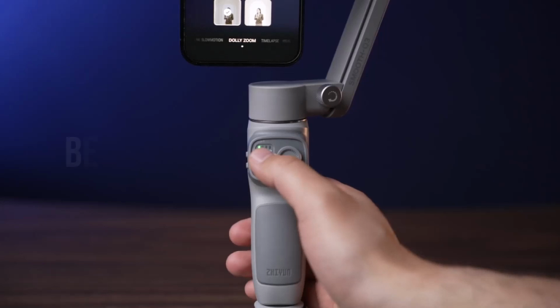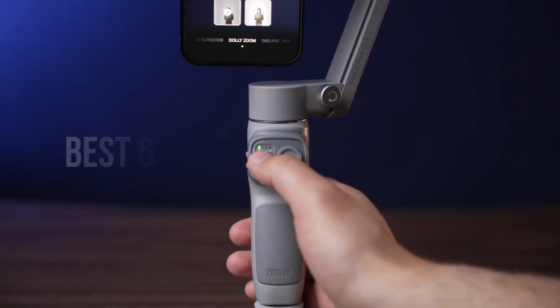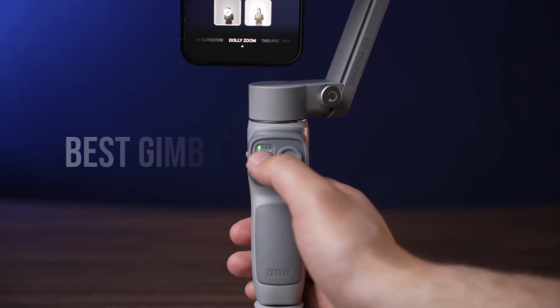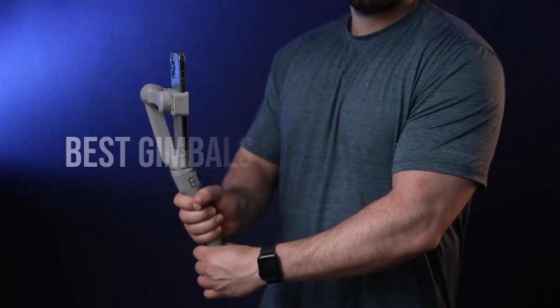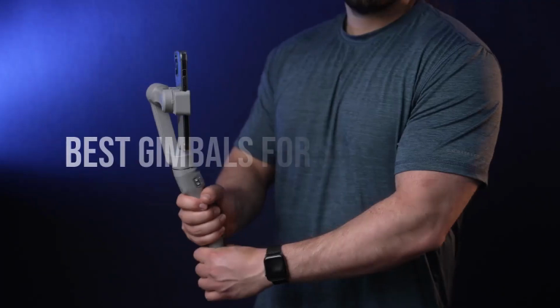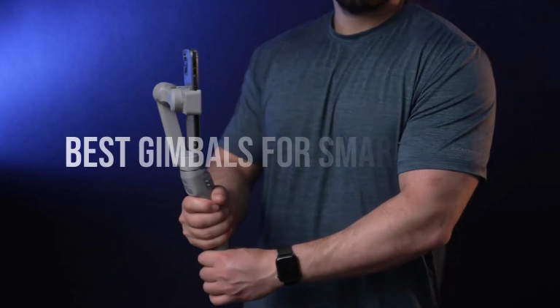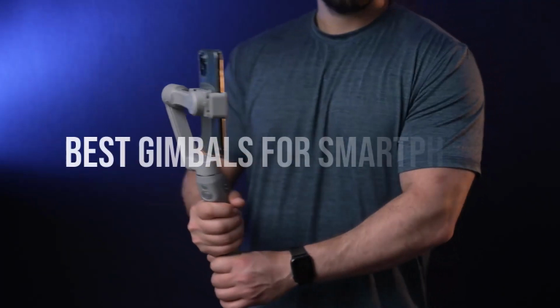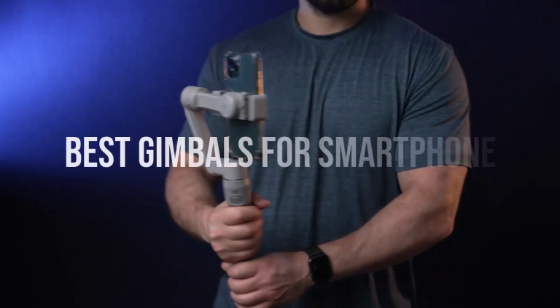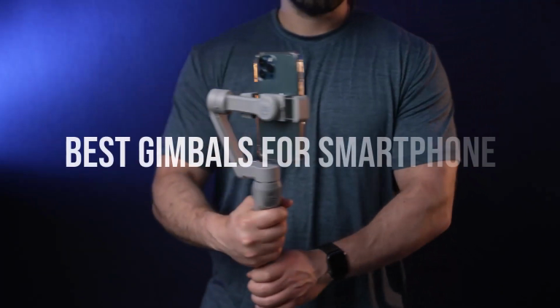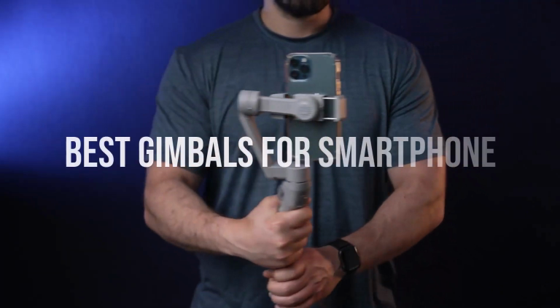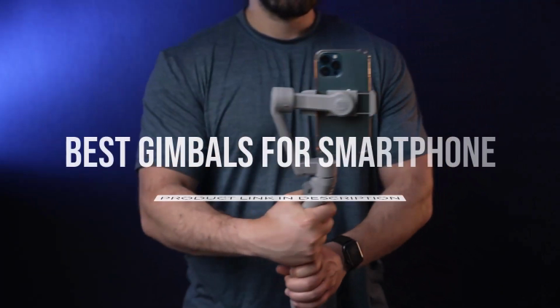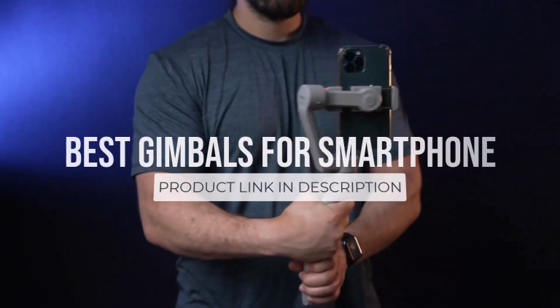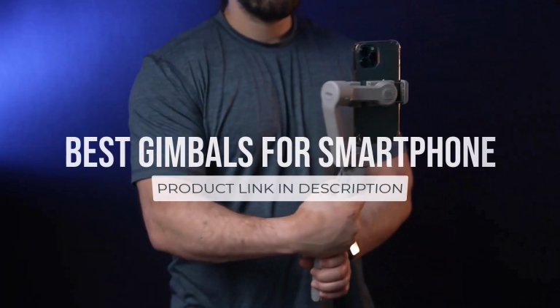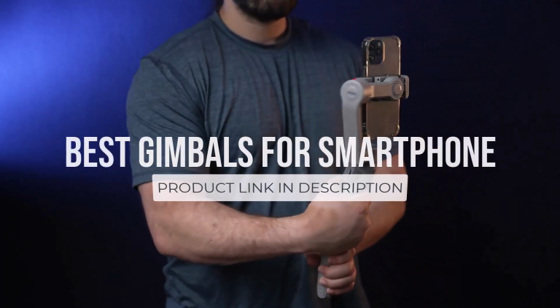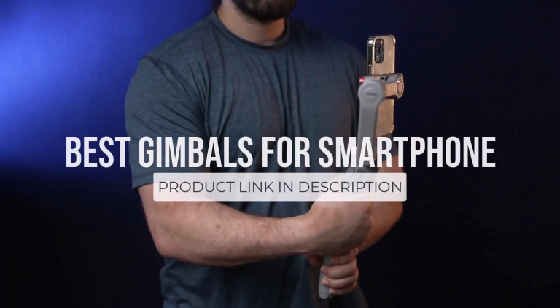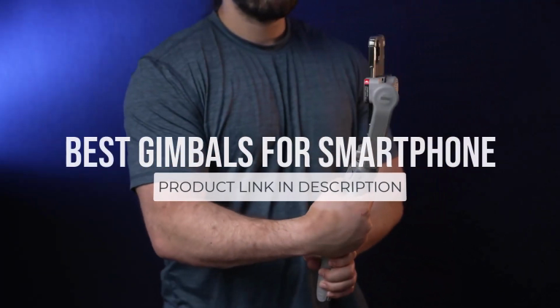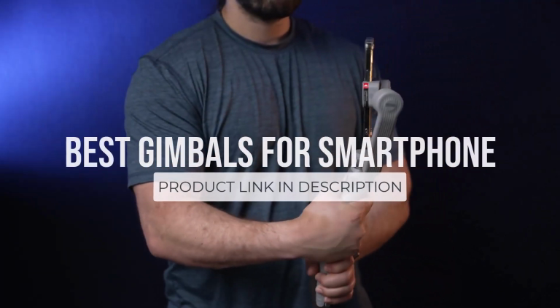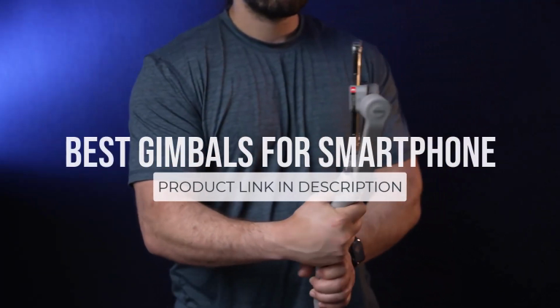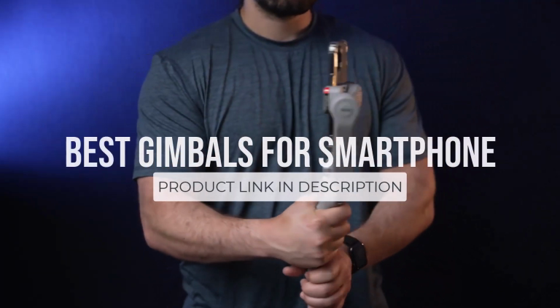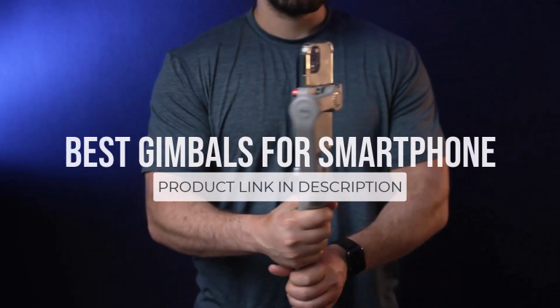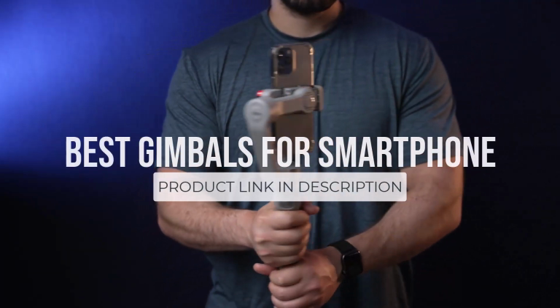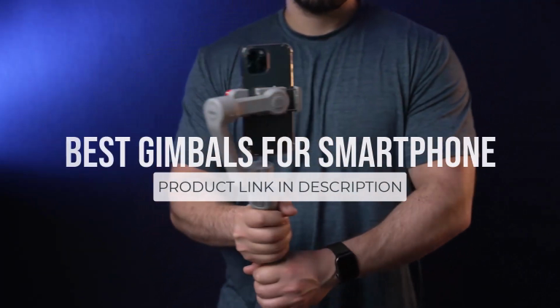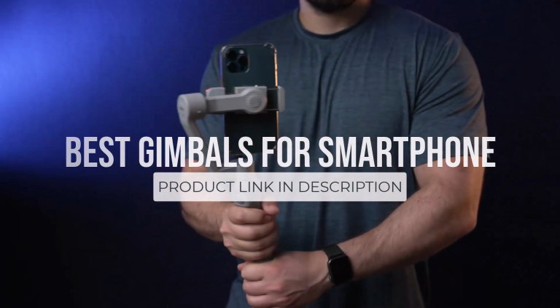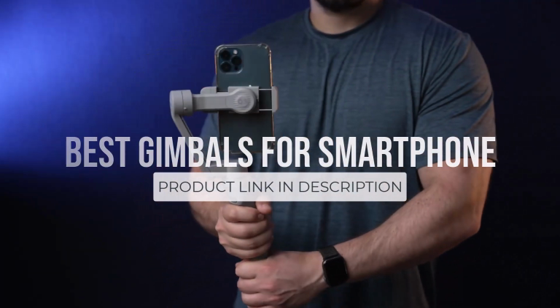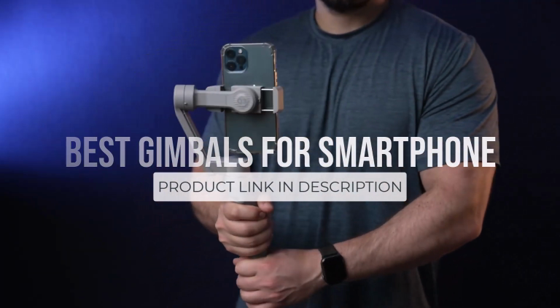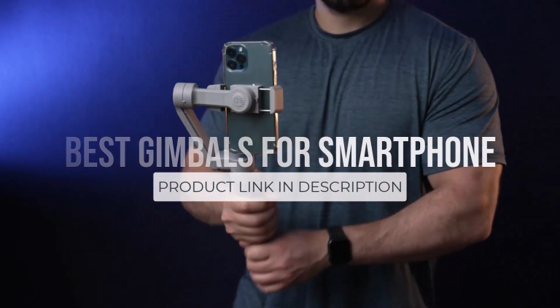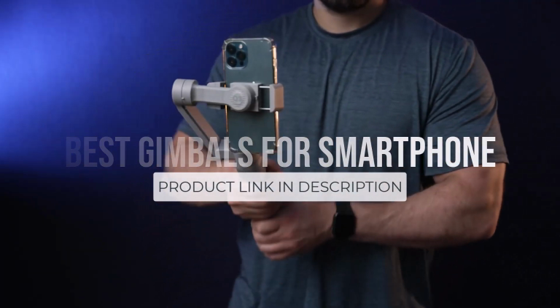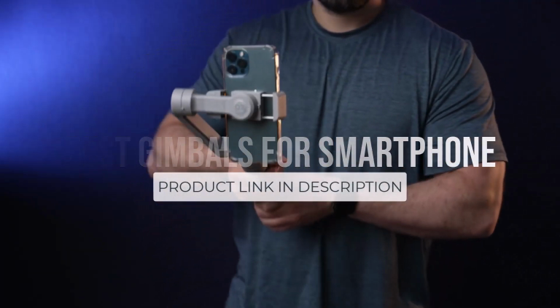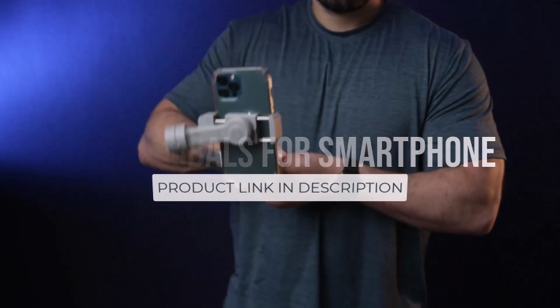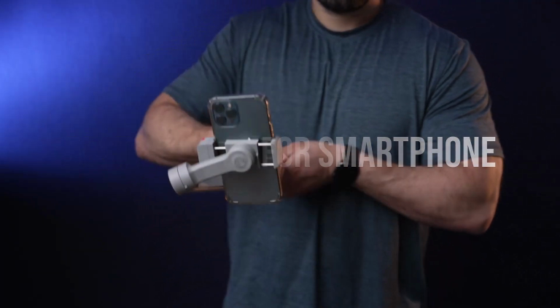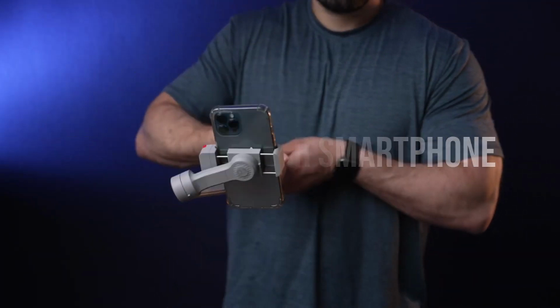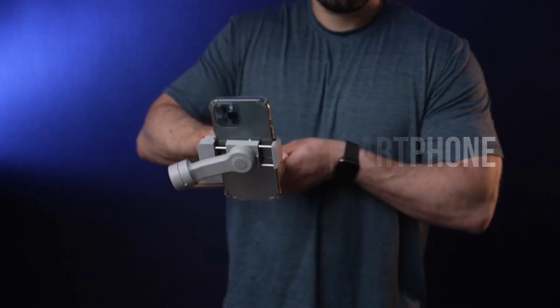In this video, we will look at some of the best gimbals for smartphone on the market, so let's get started.